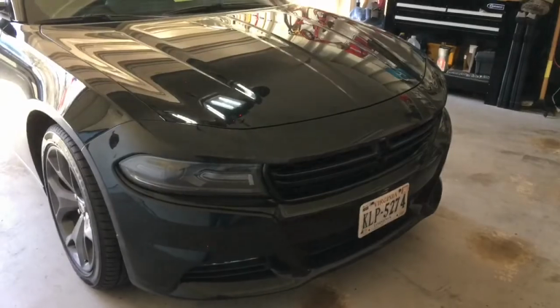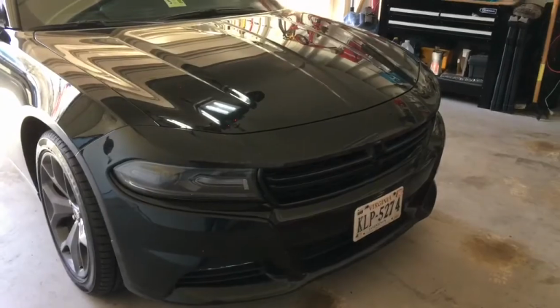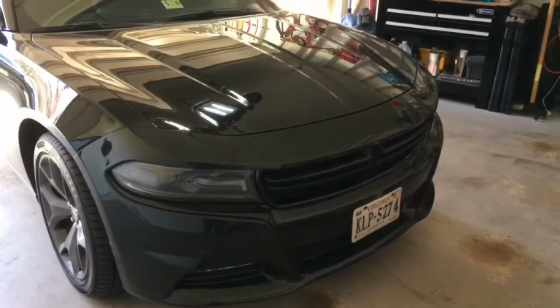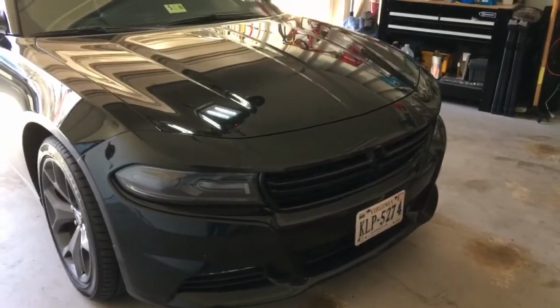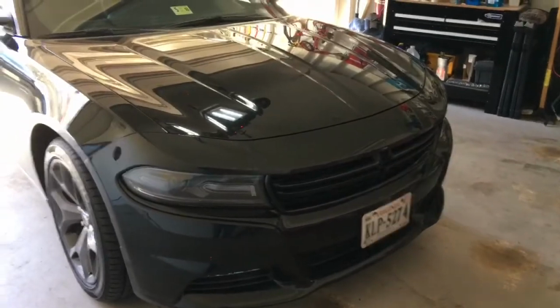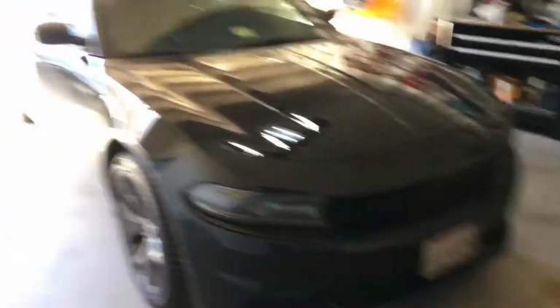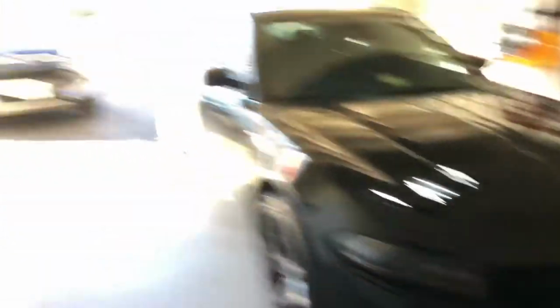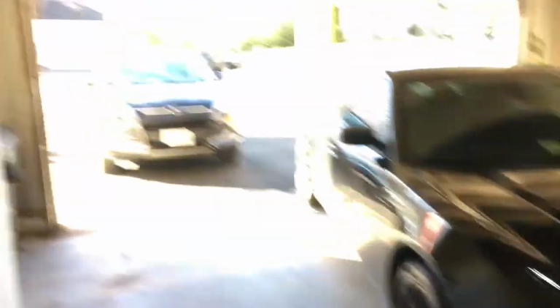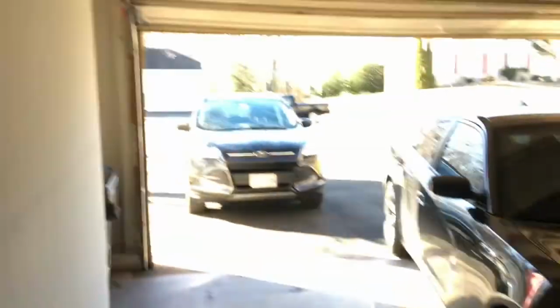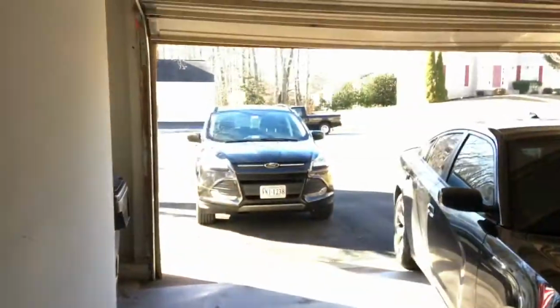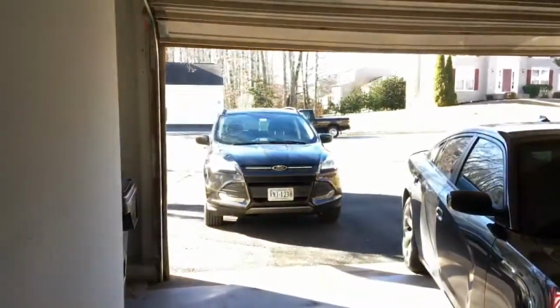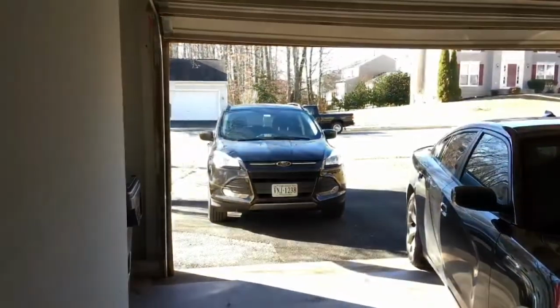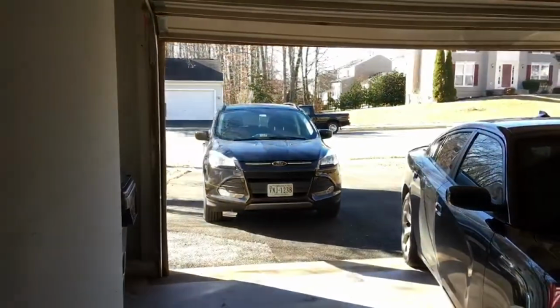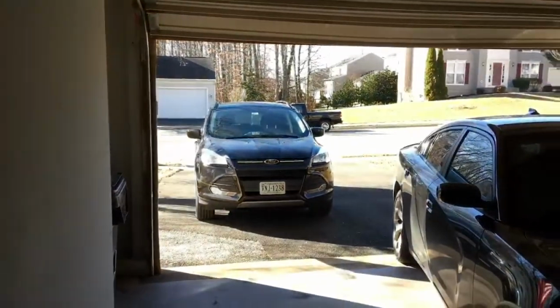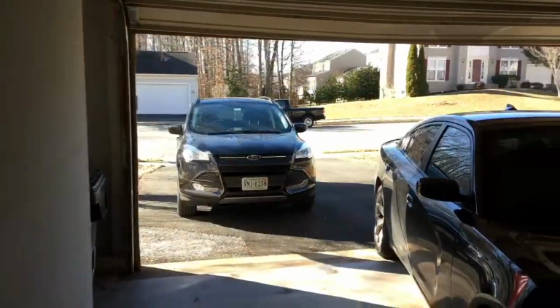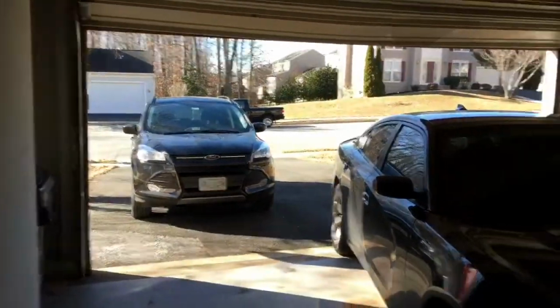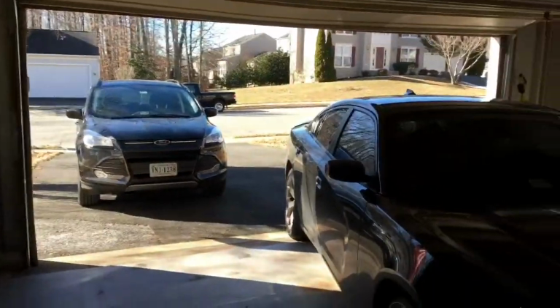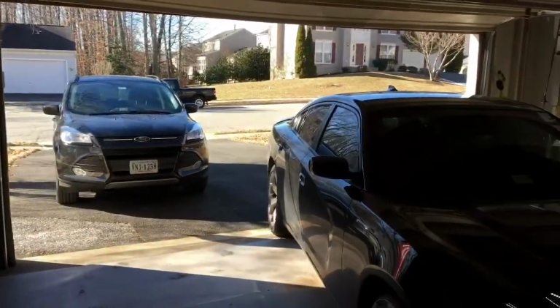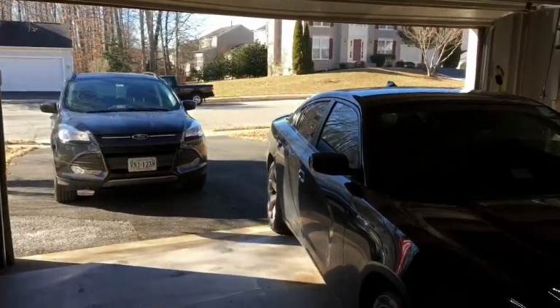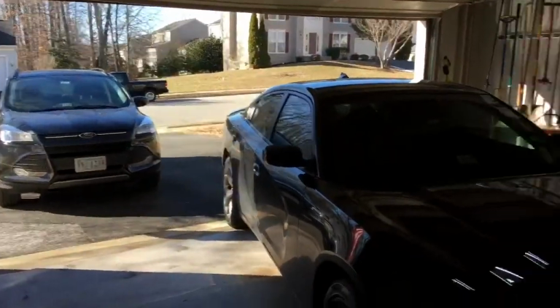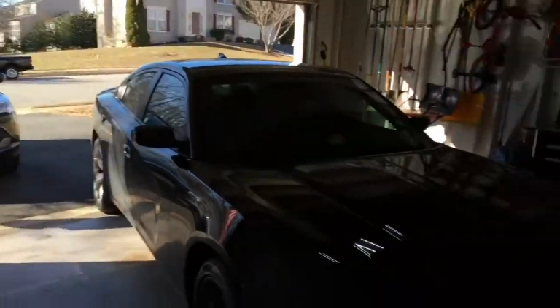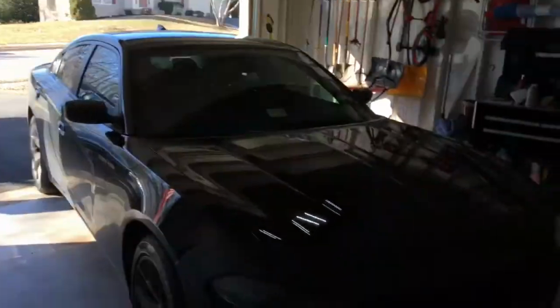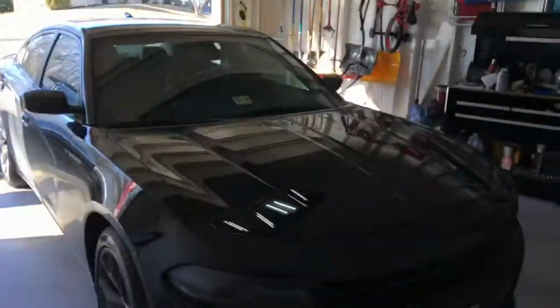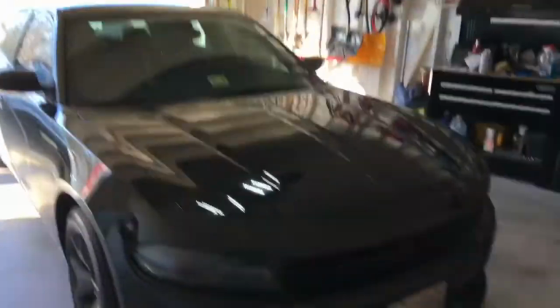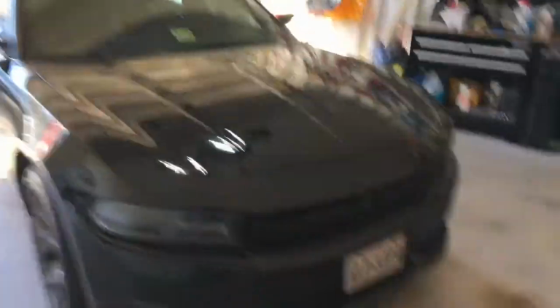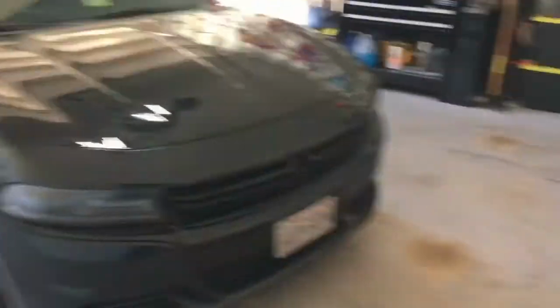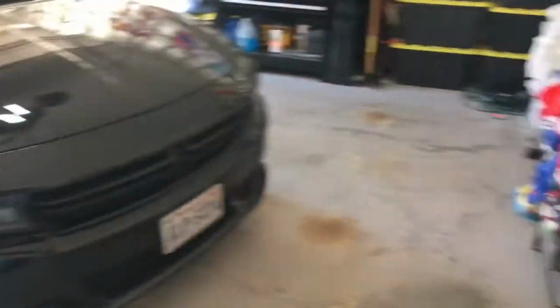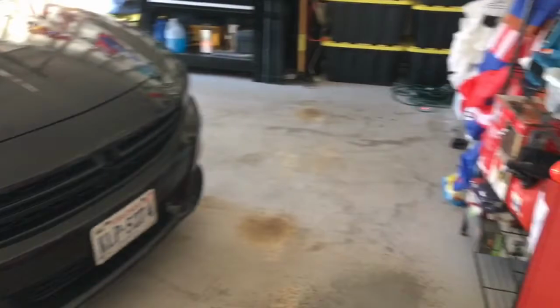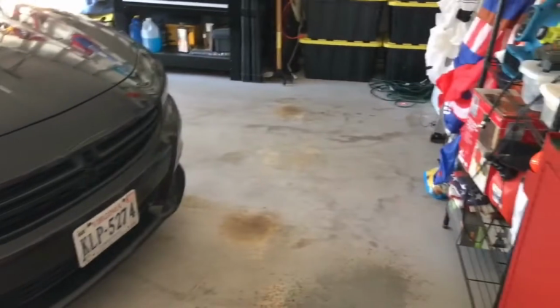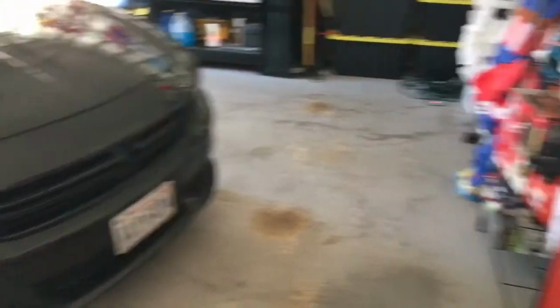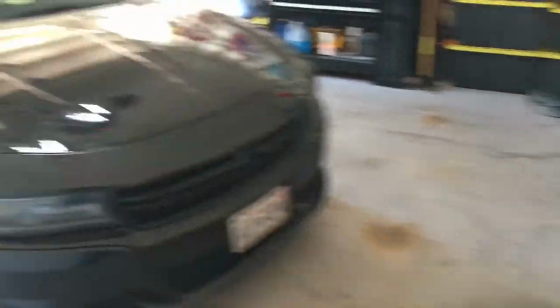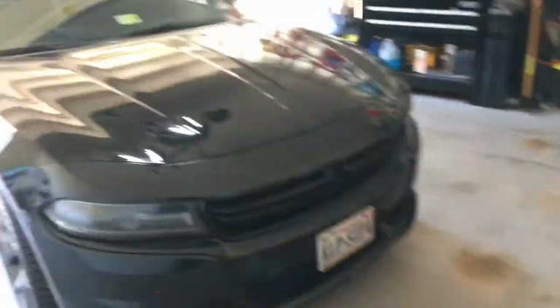All right, let's get the Charger in the garage. Much better — now the Charger's in the garage, Ford's in the driveway. Left myself plenty of room to work.